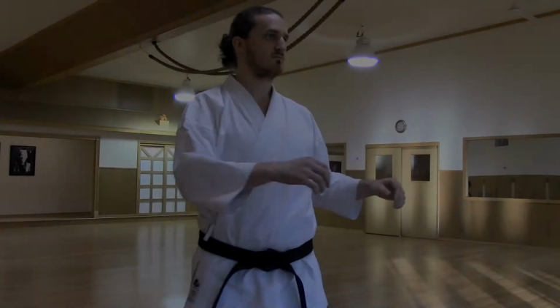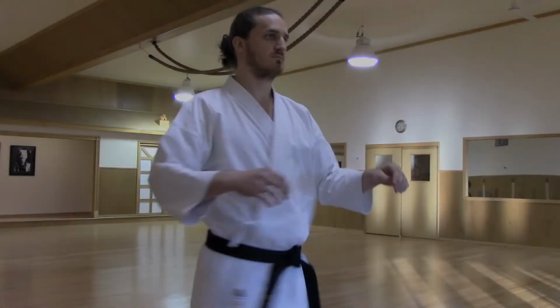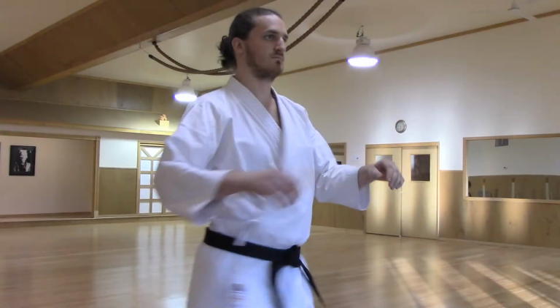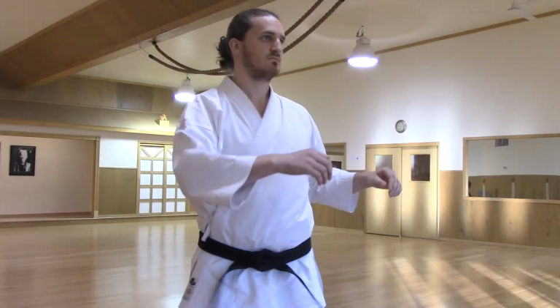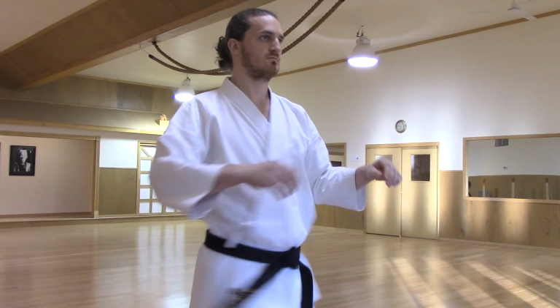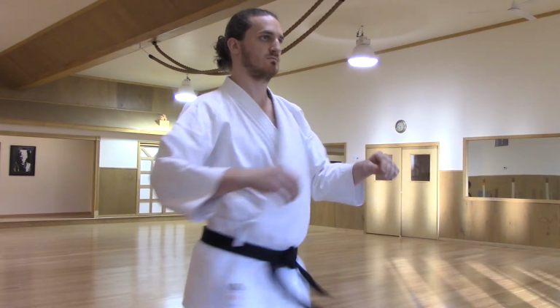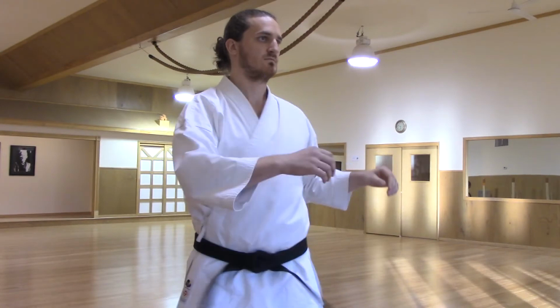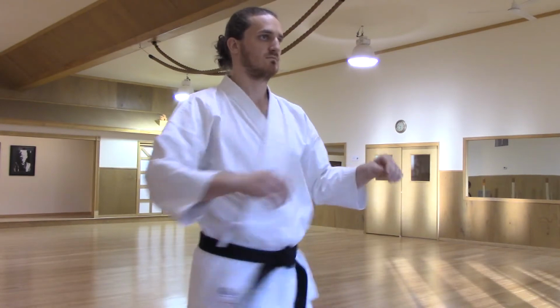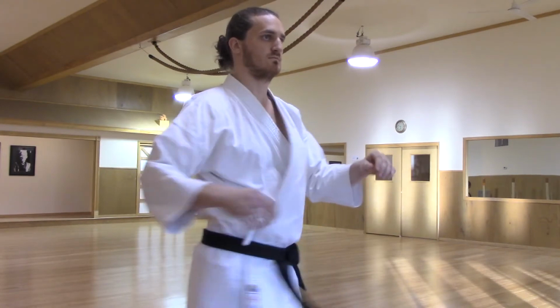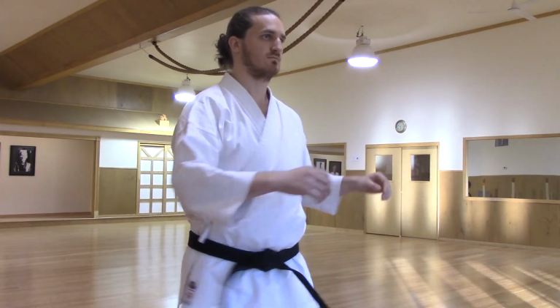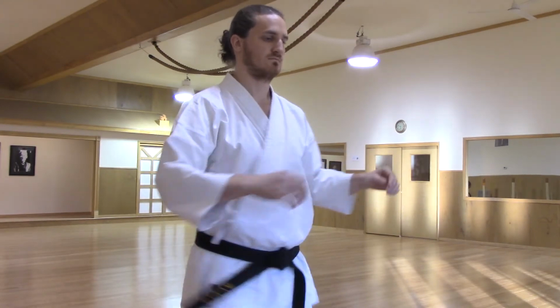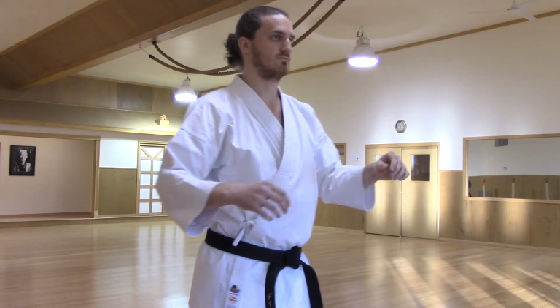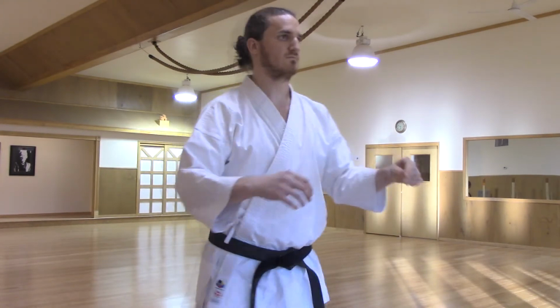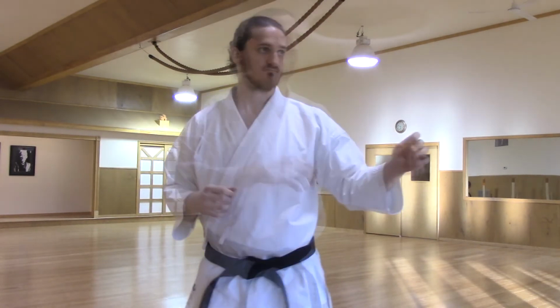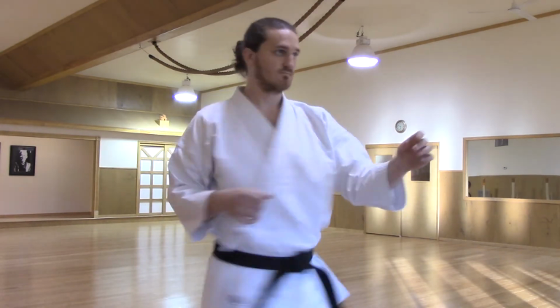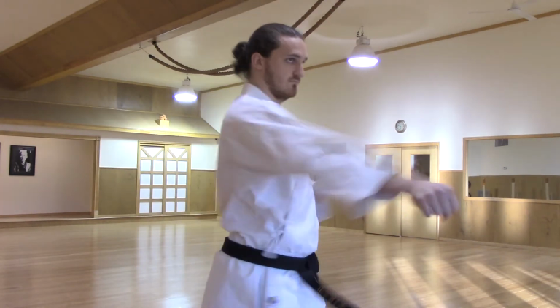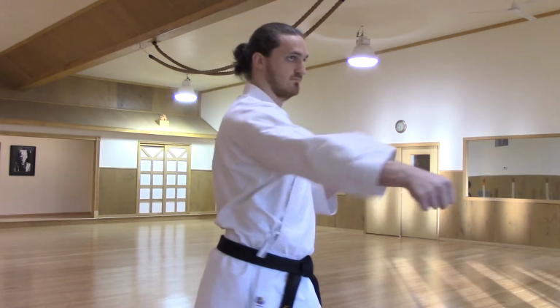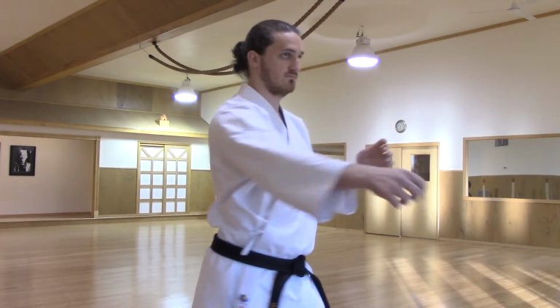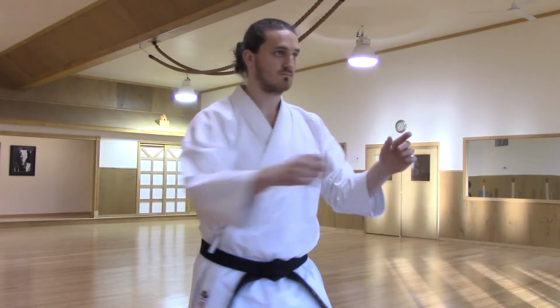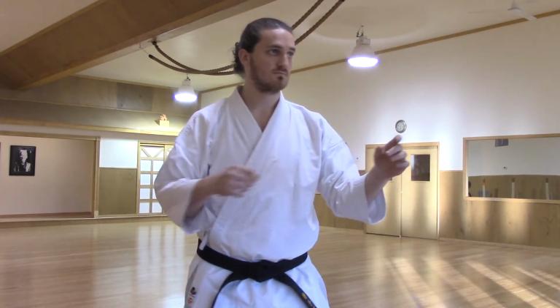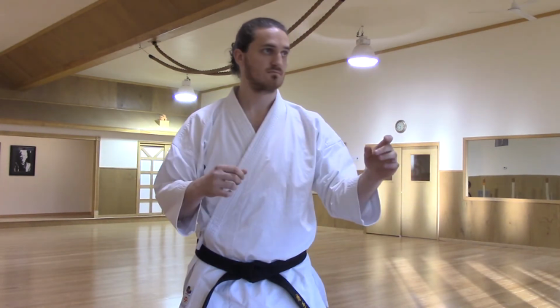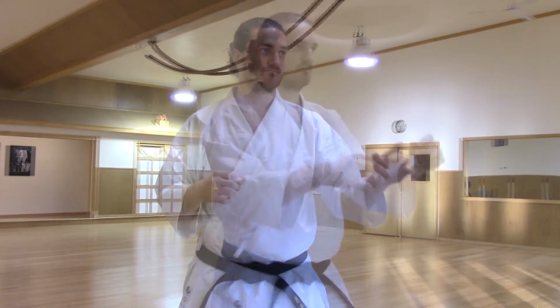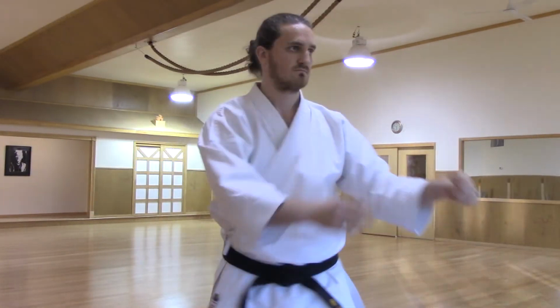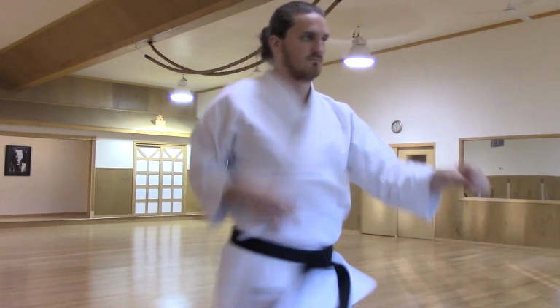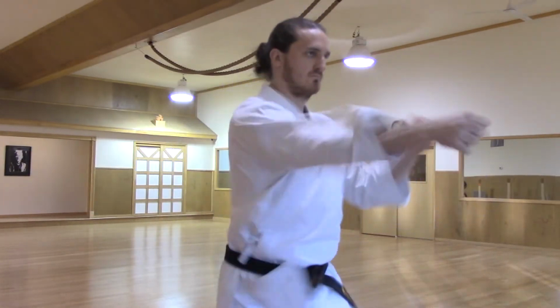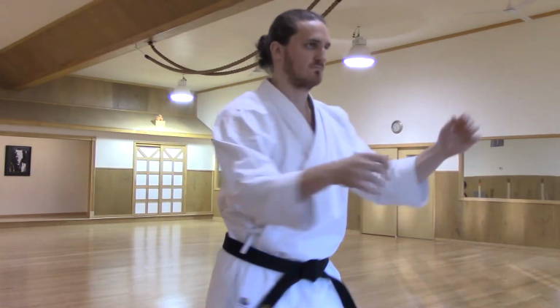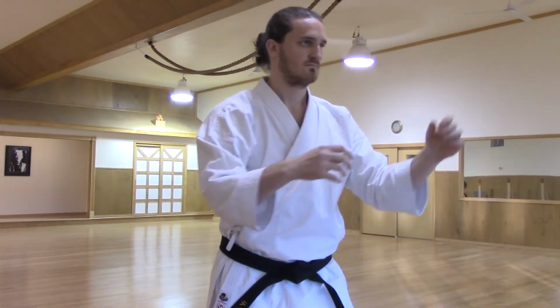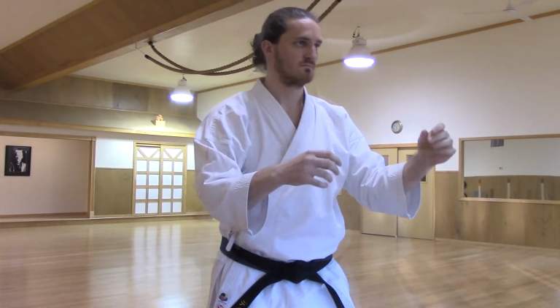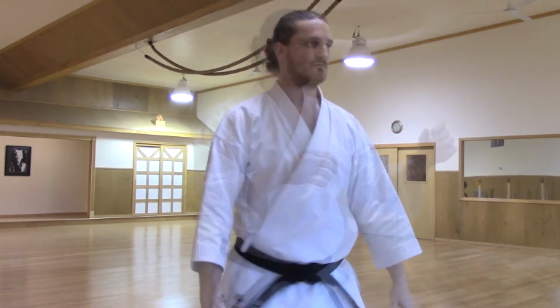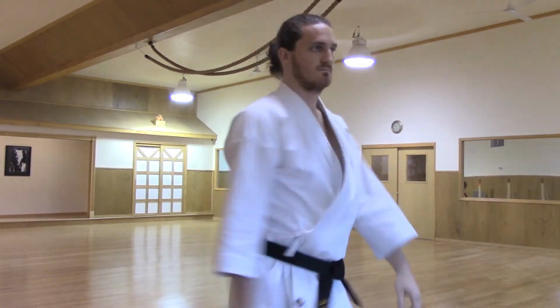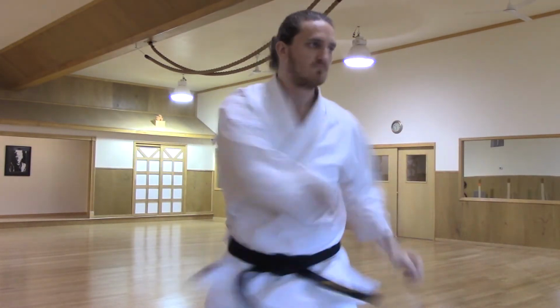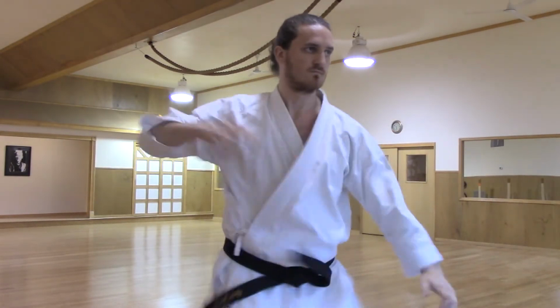So if you're familiar with the standard rotational power generation, these could be a great addition to your practice.